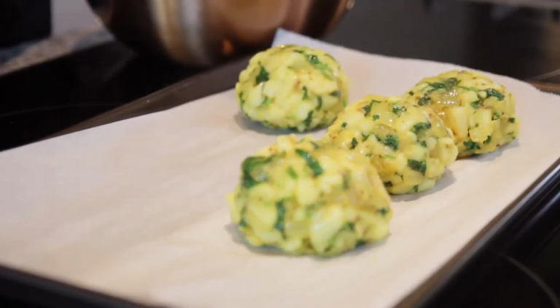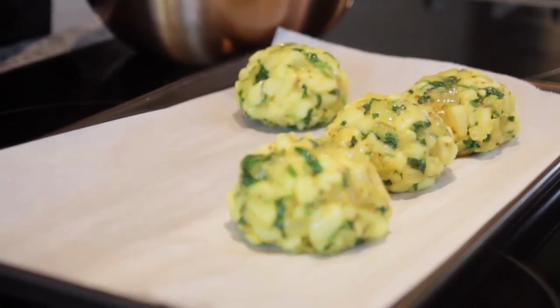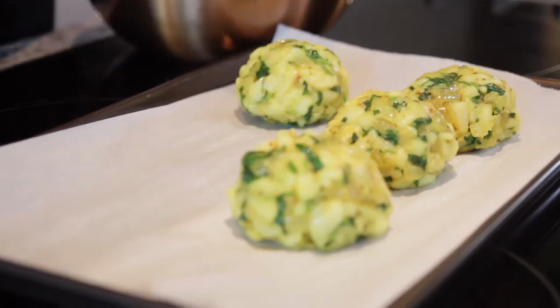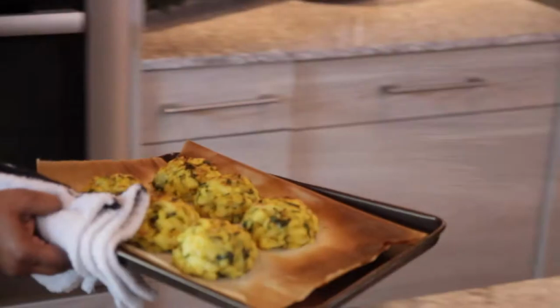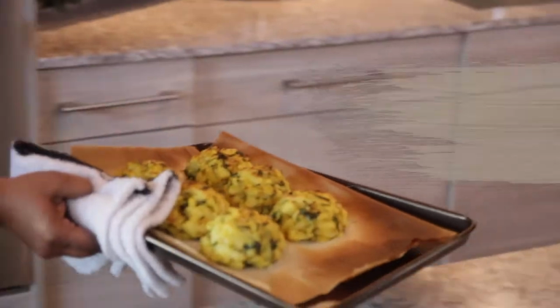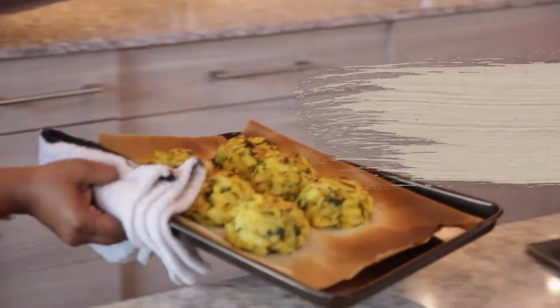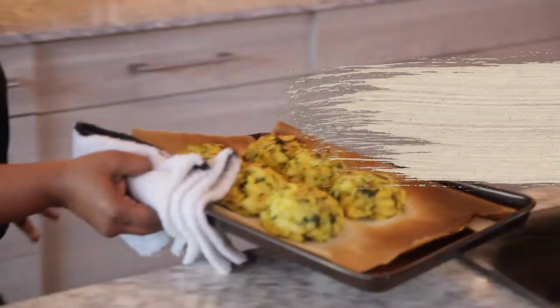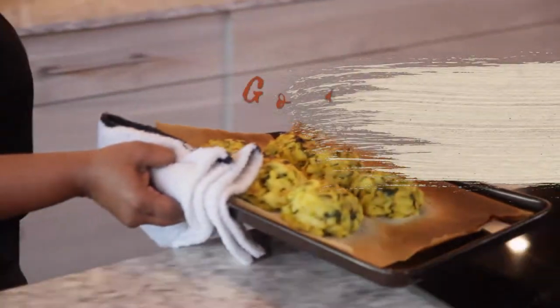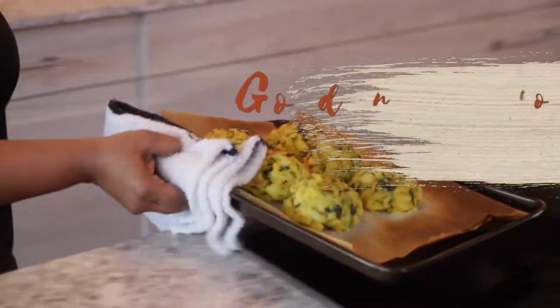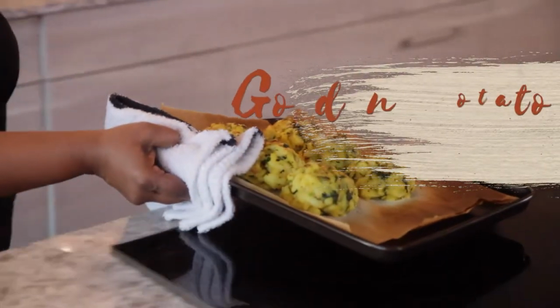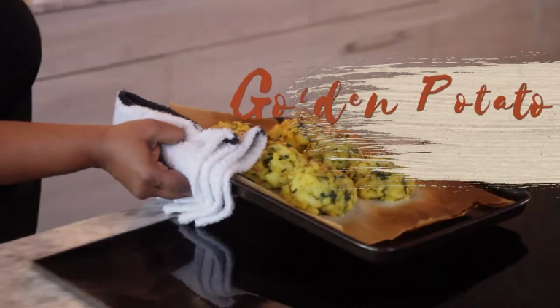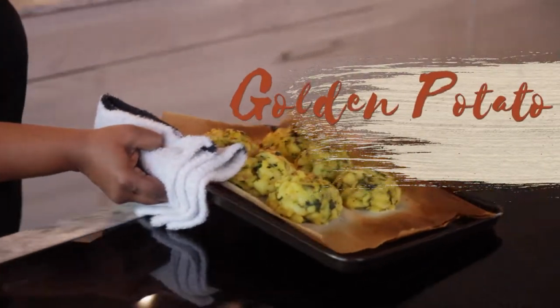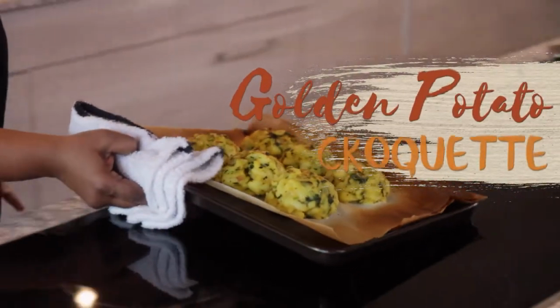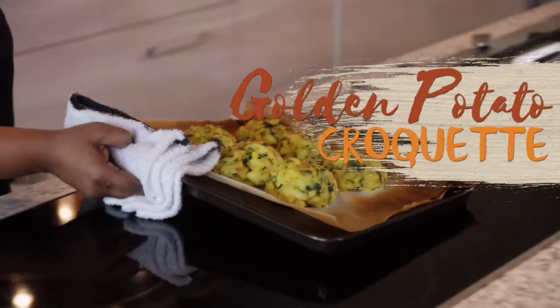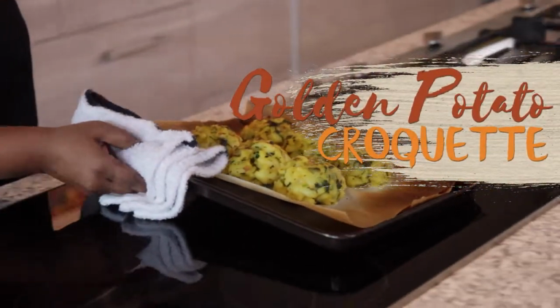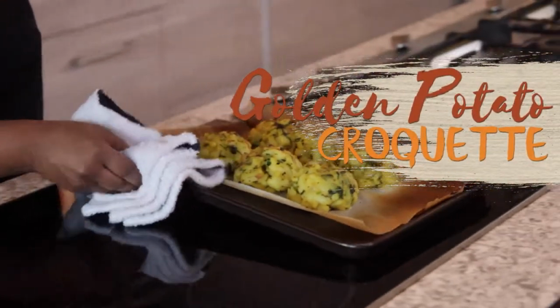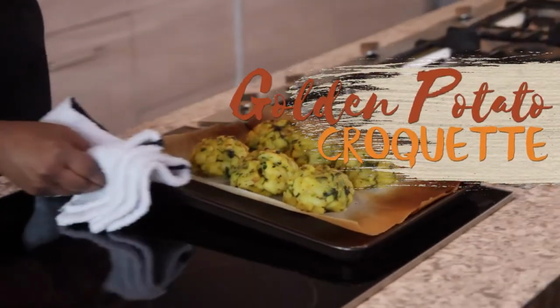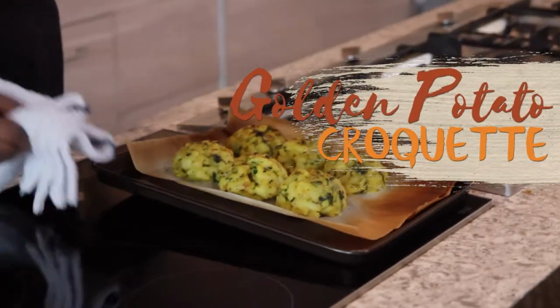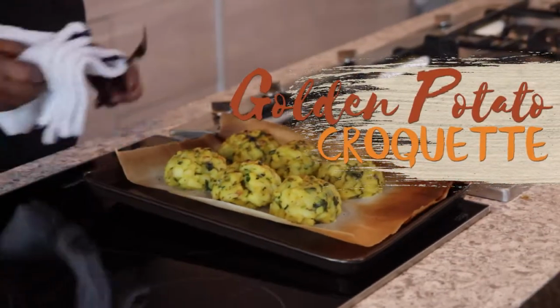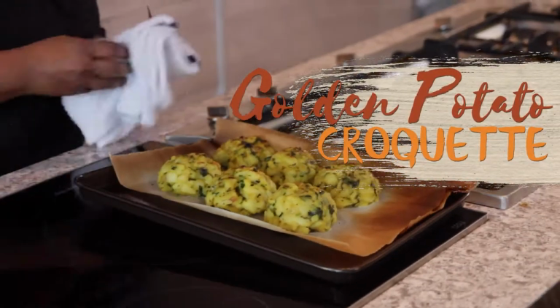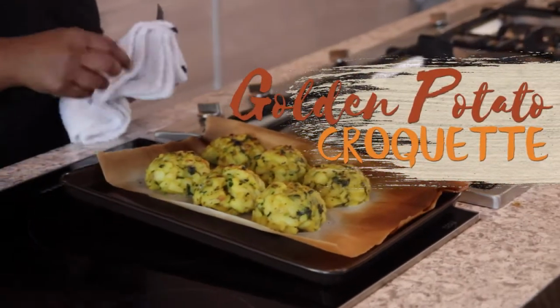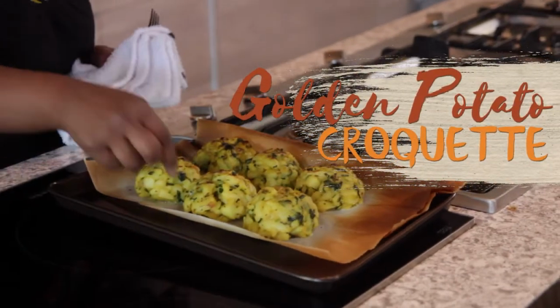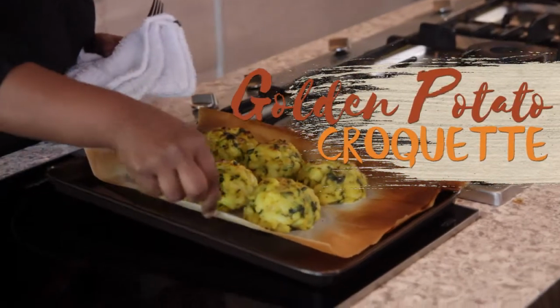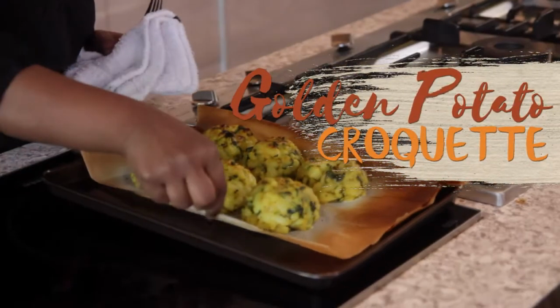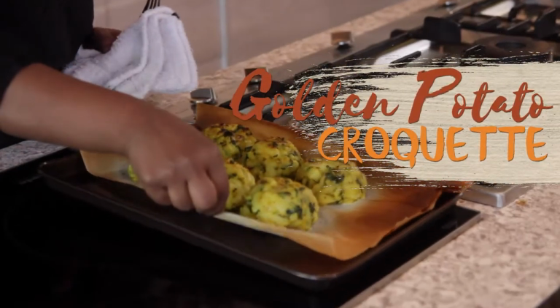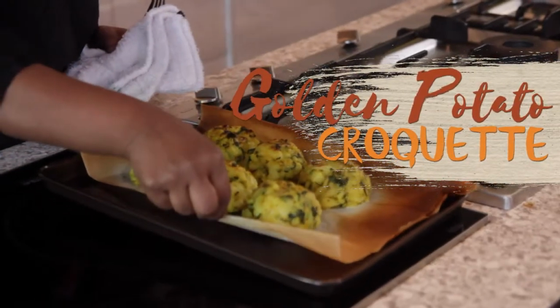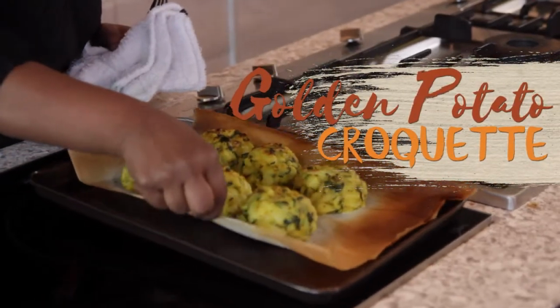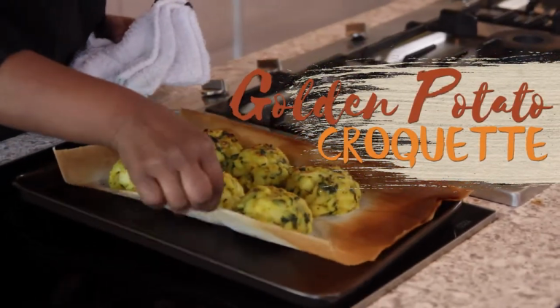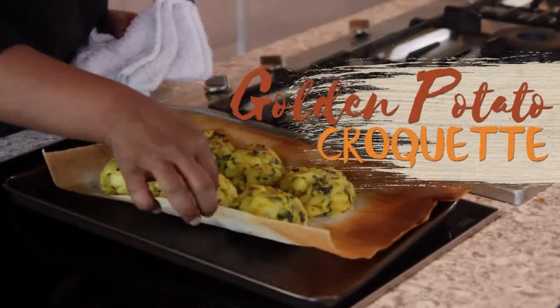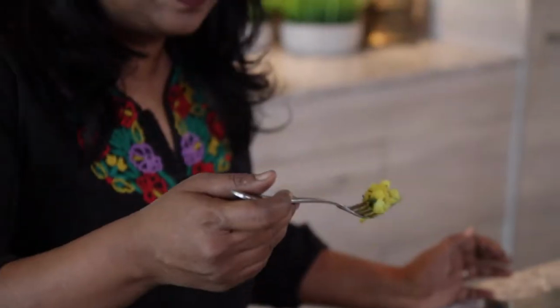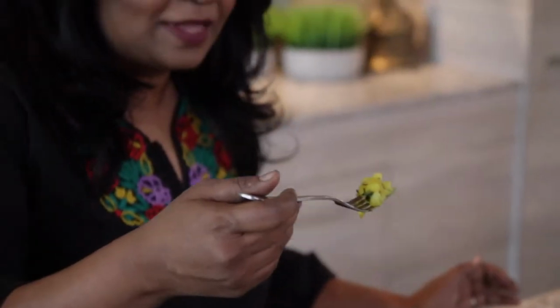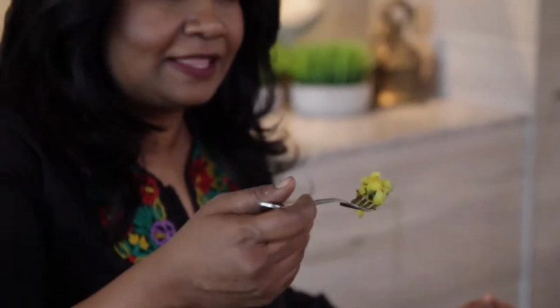You get to introduce spices that you wouldn't otherwise introduce into your pantry. Happy cooking!